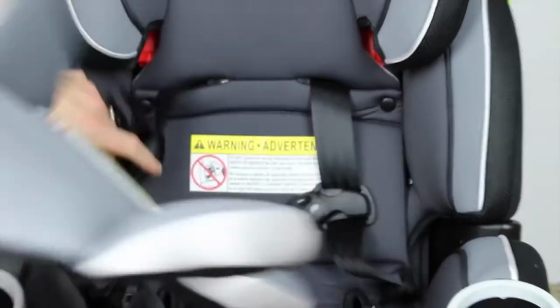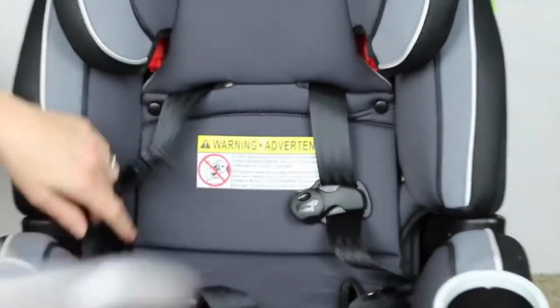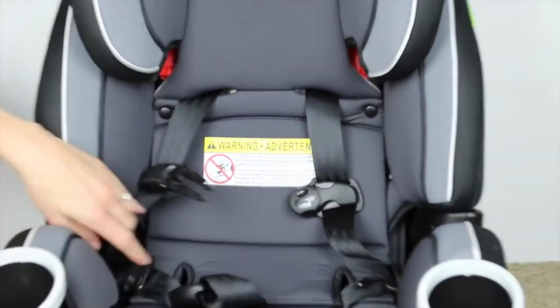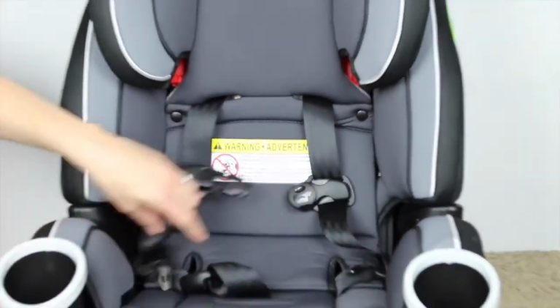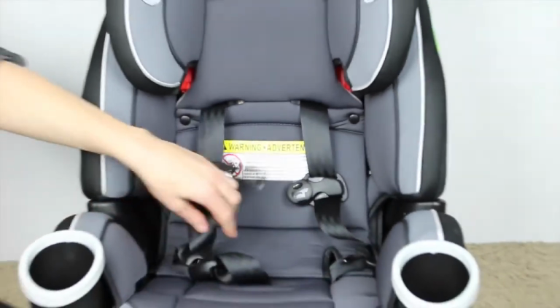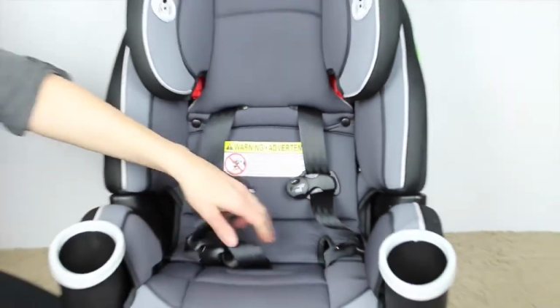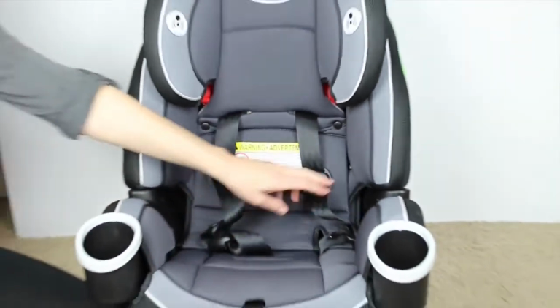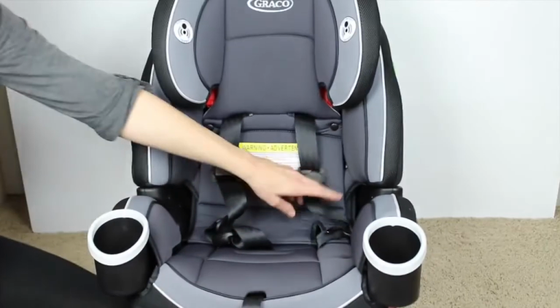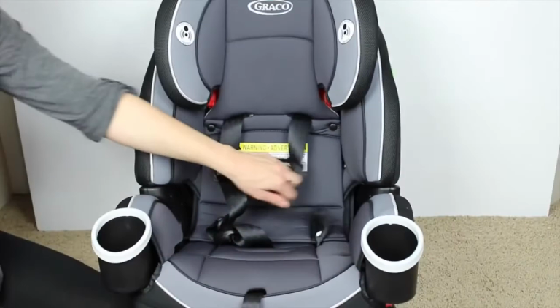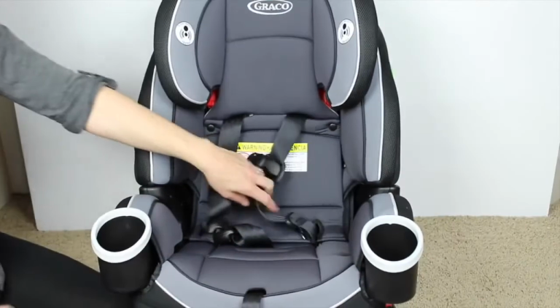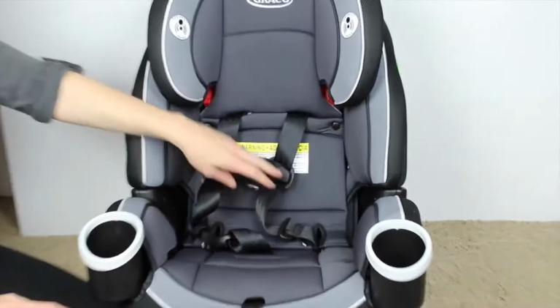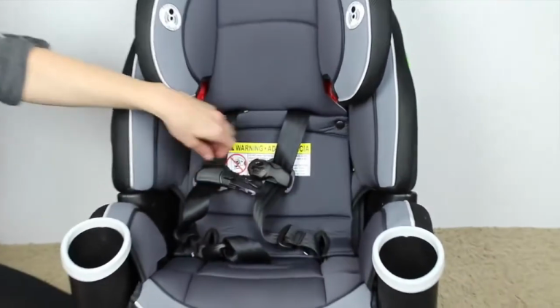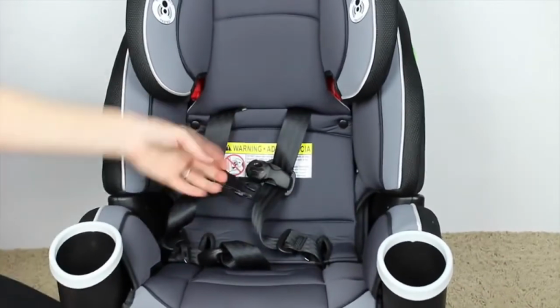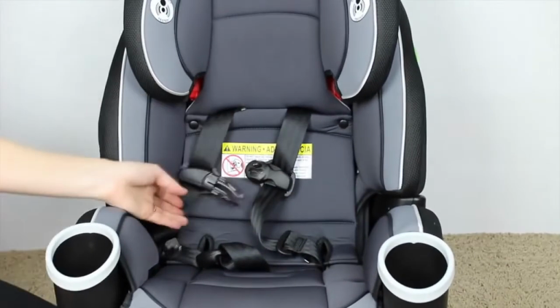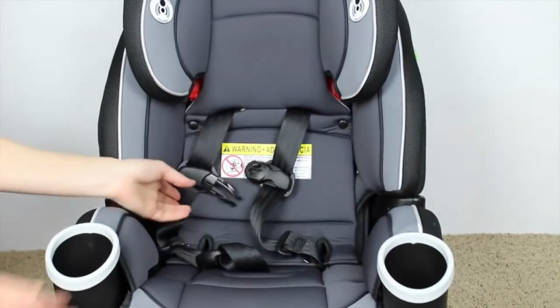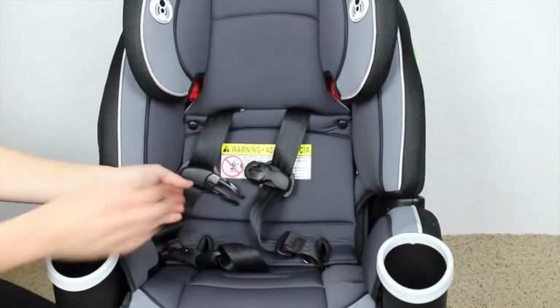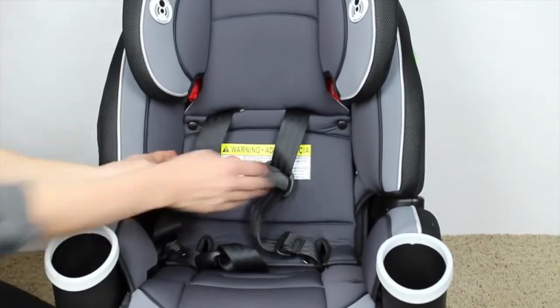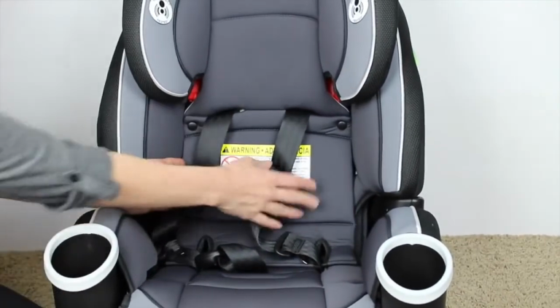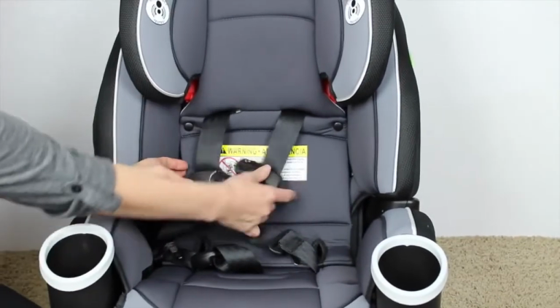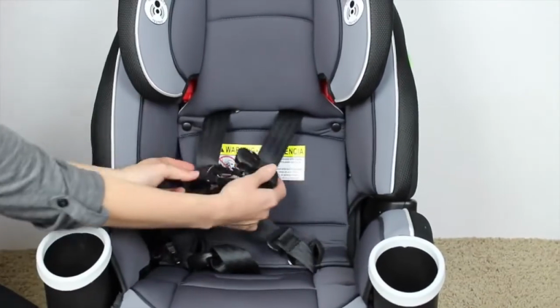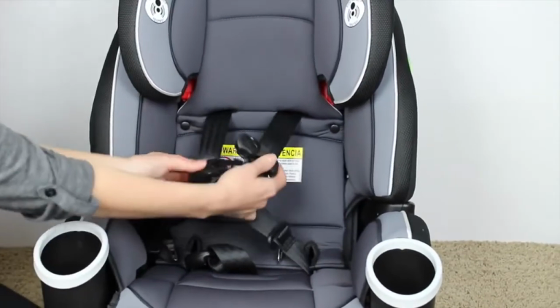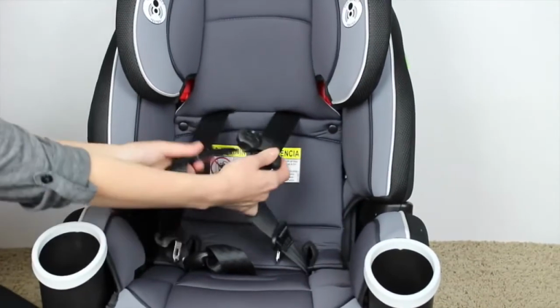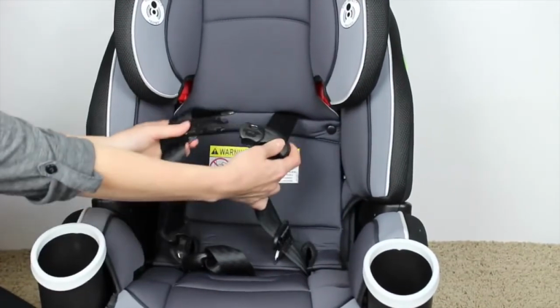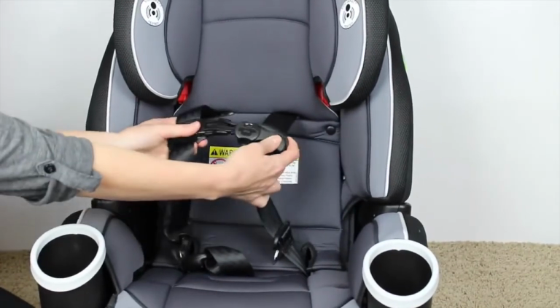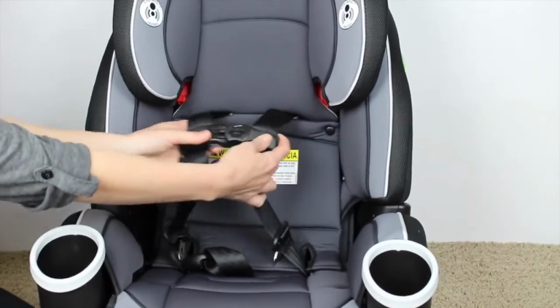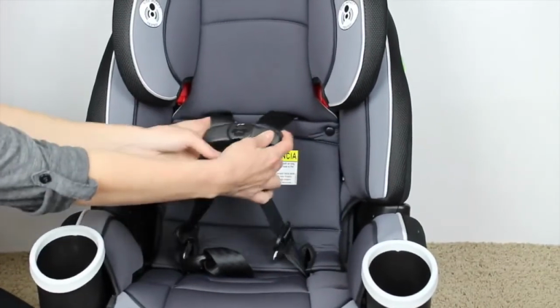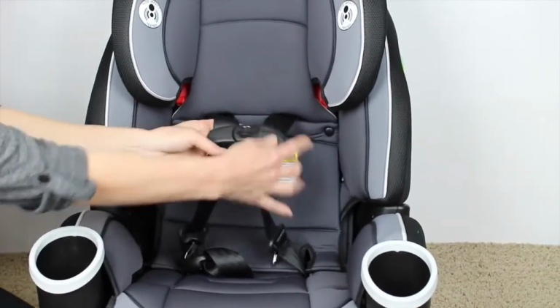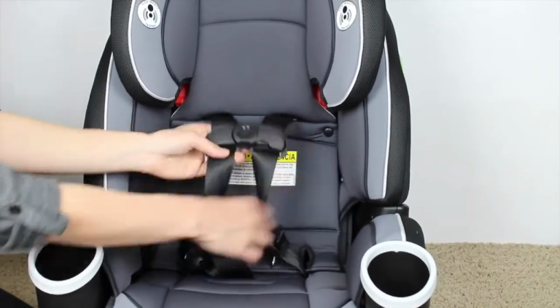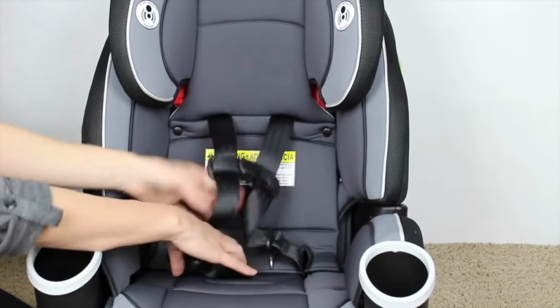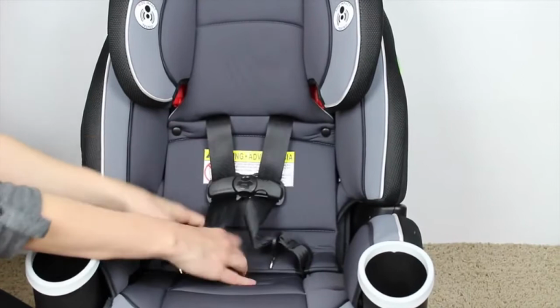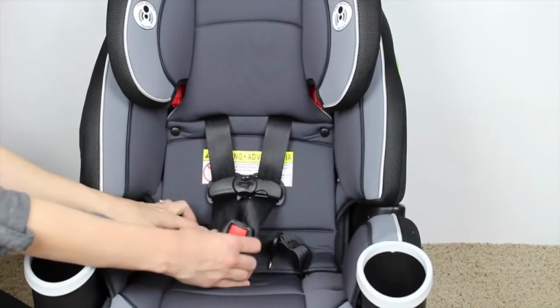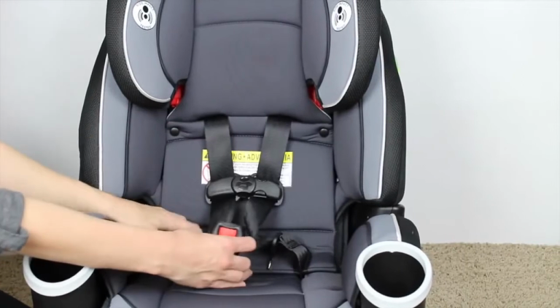Here's what it looks like. This is where we are right now, with our 18-pound, six-month-old, rear-facing still.